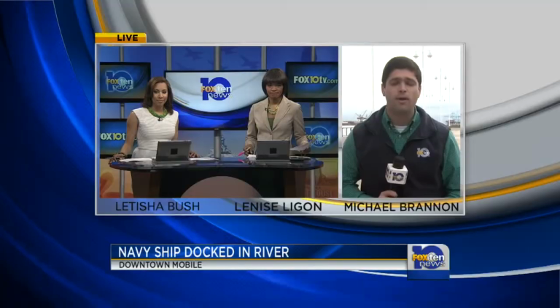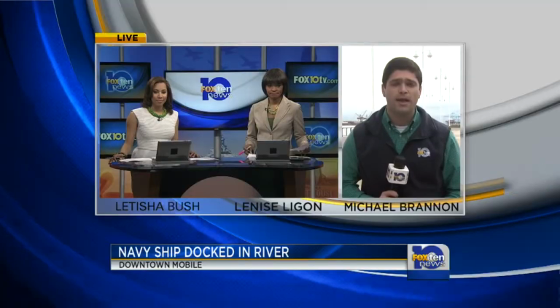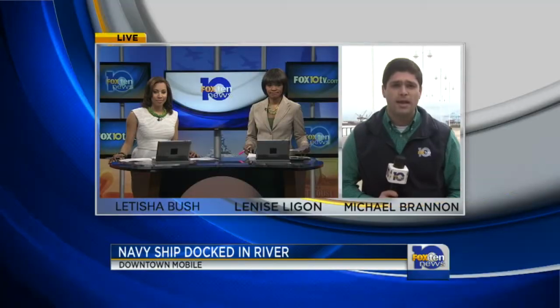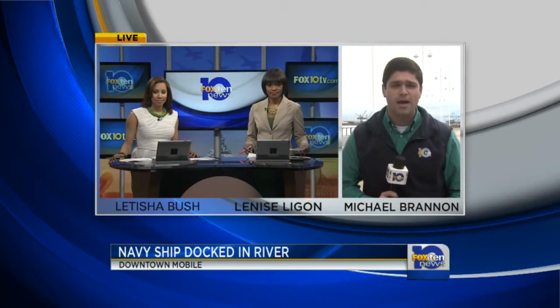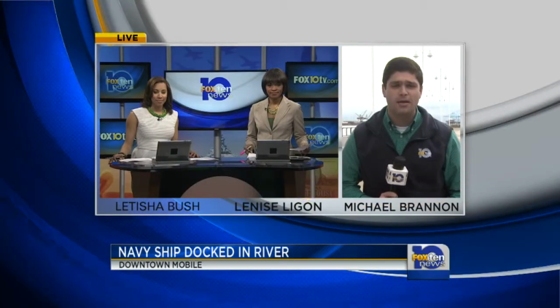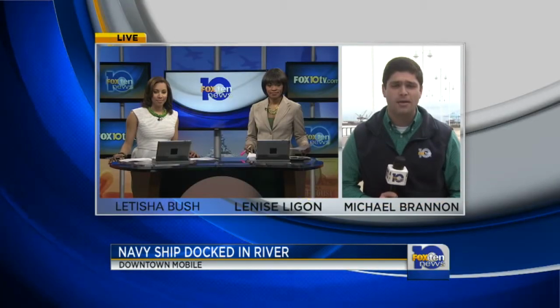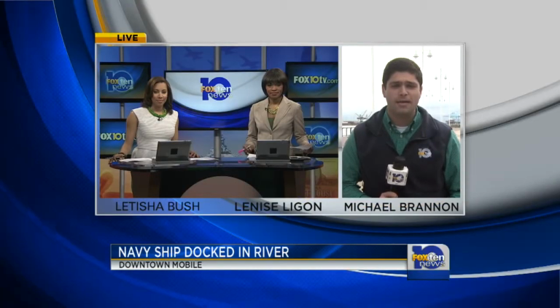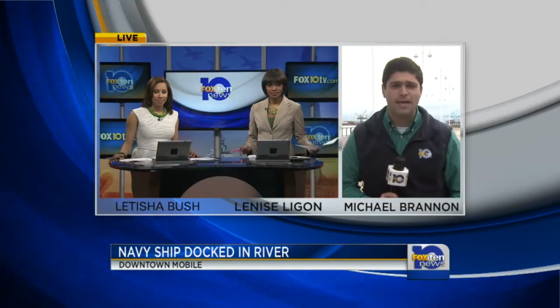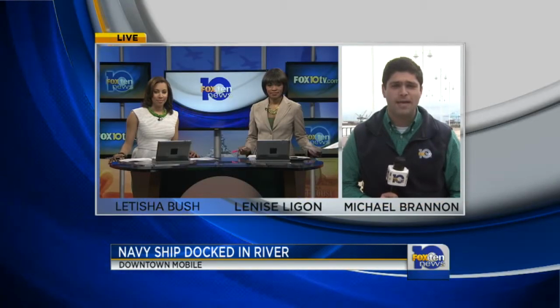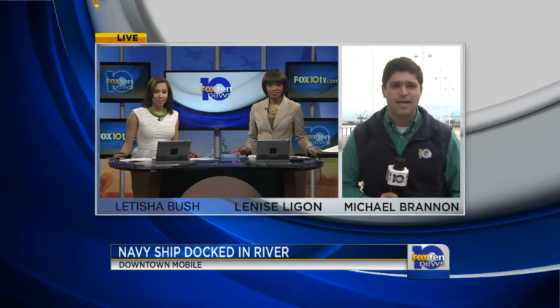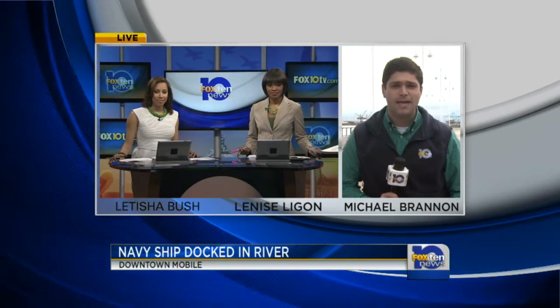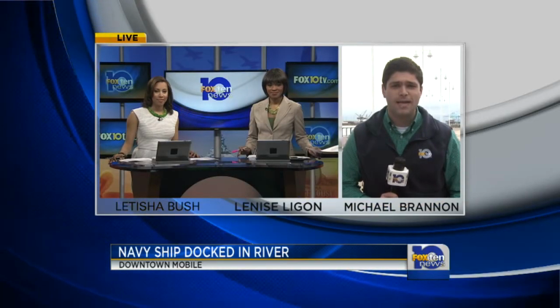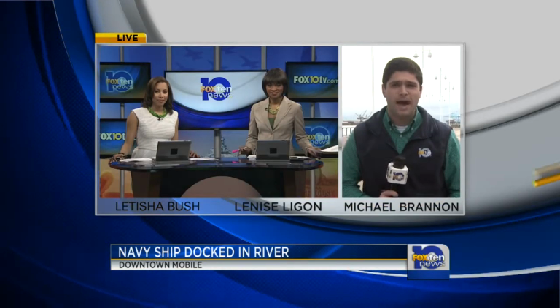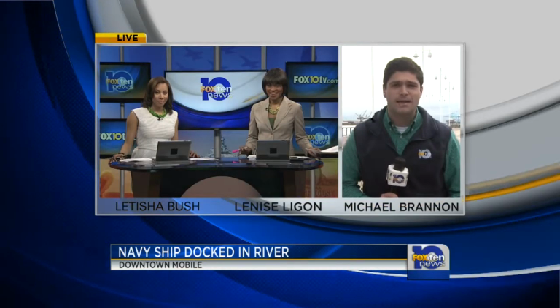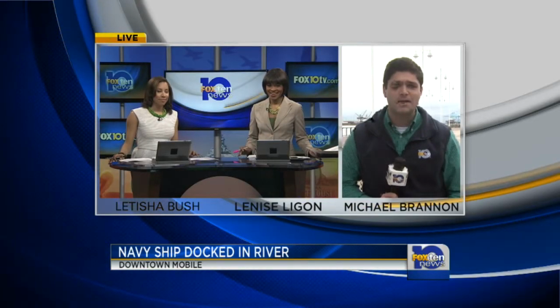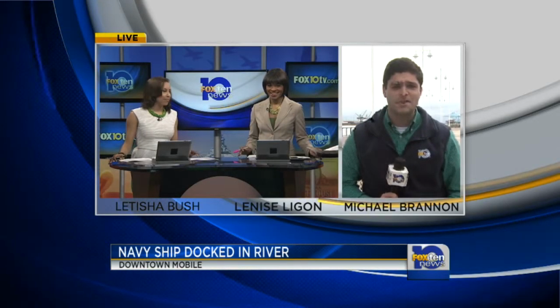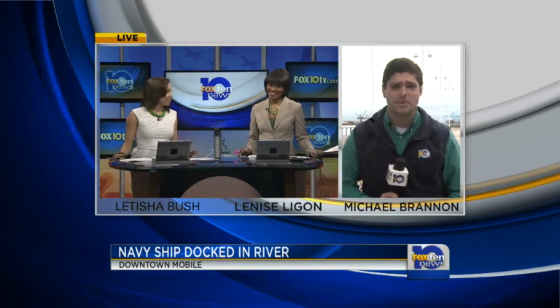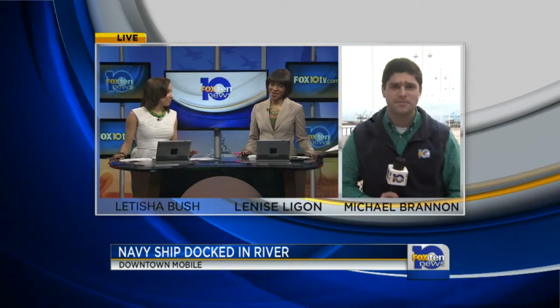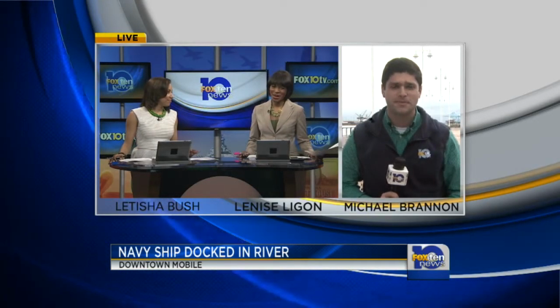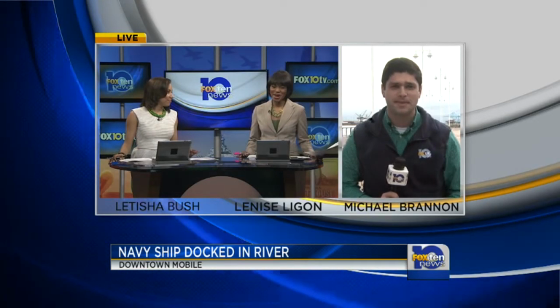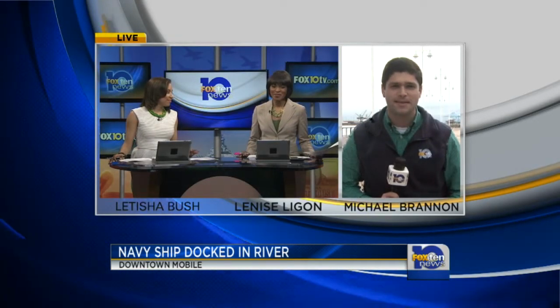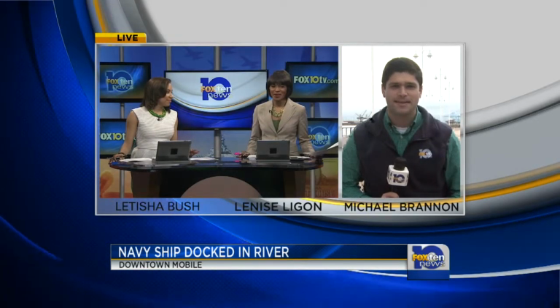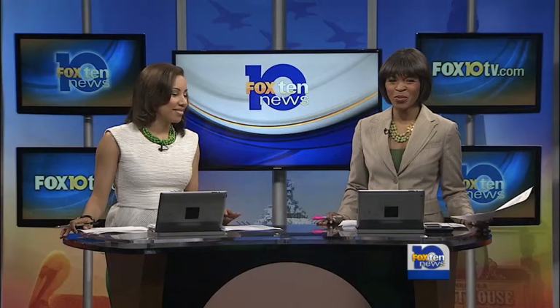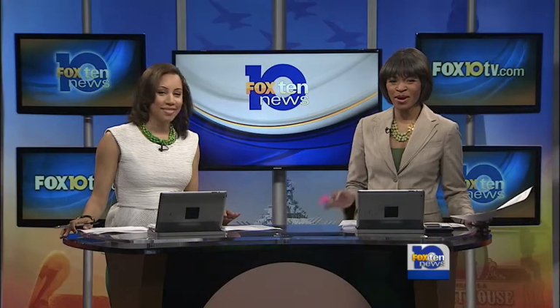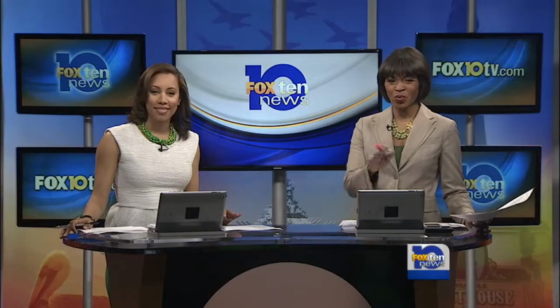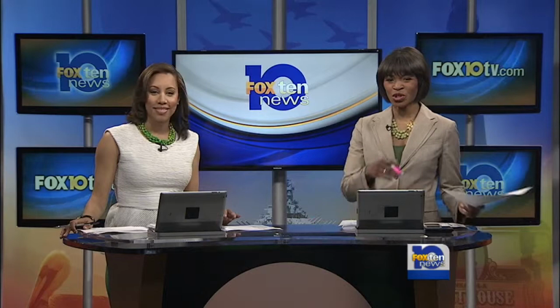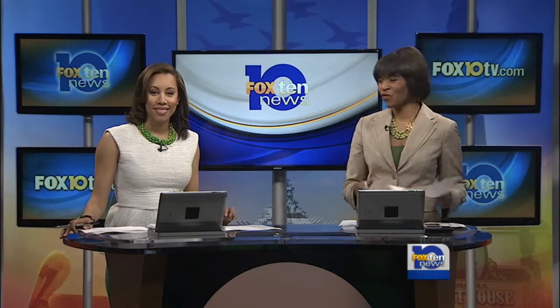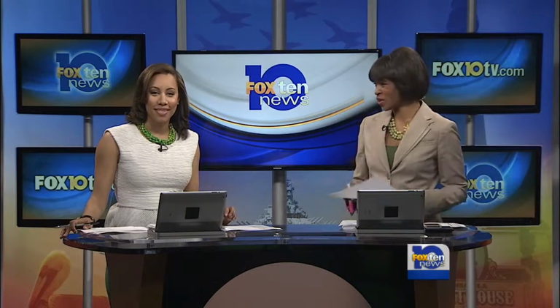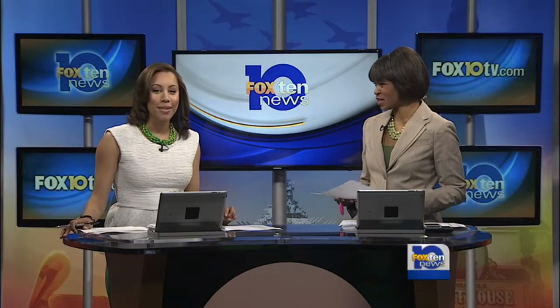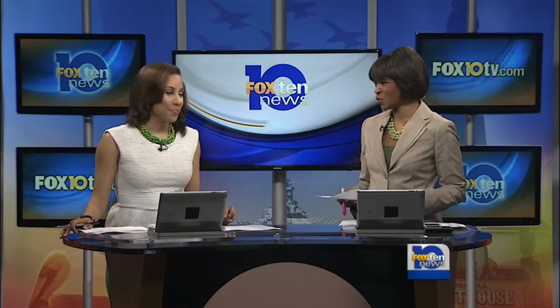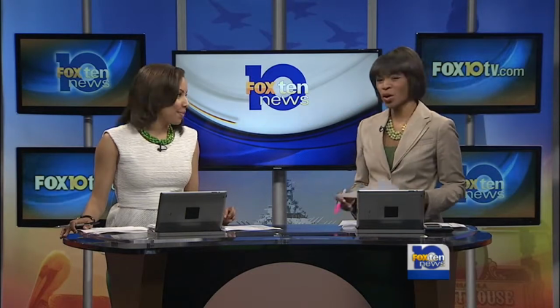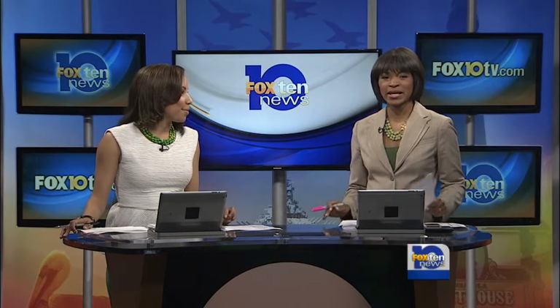Reporting now in Mobile, Next 10 News. Michael Brandon reporting, and we'll look forward to his report later.